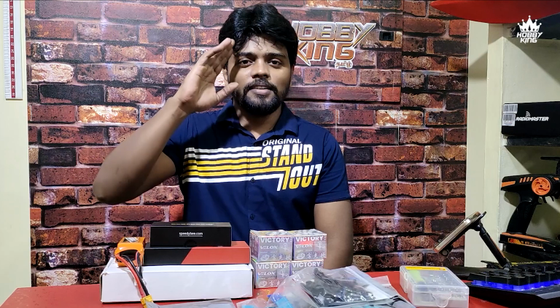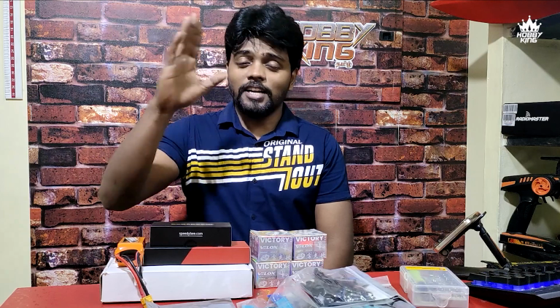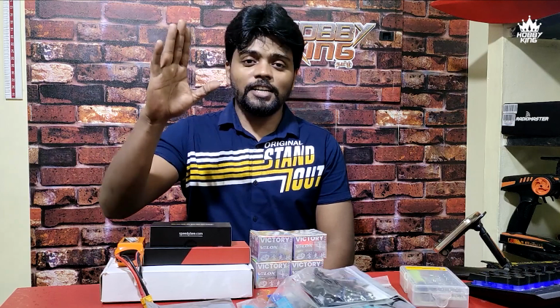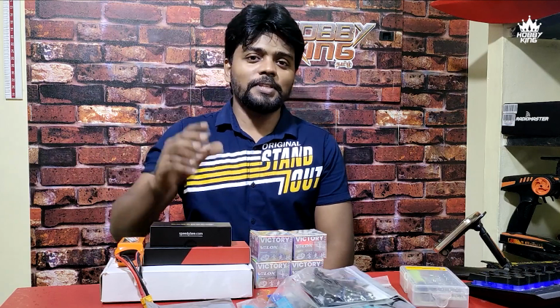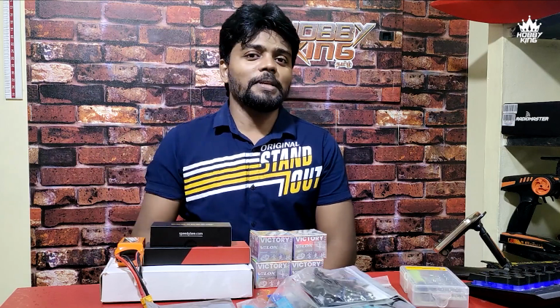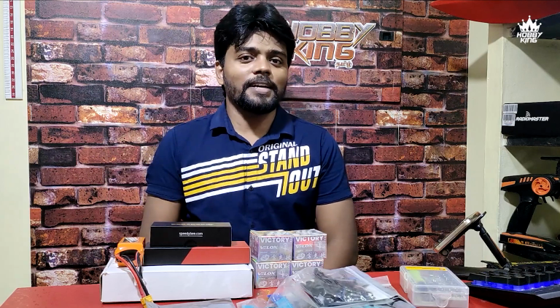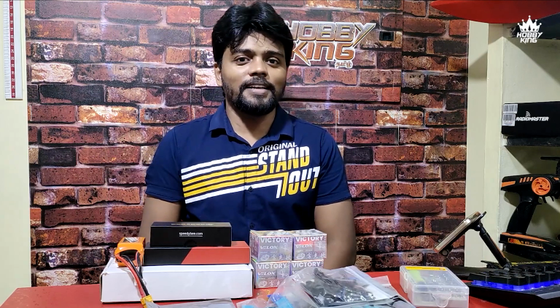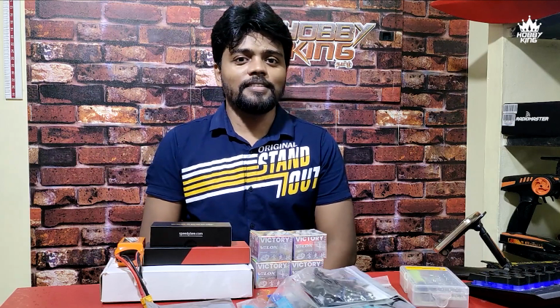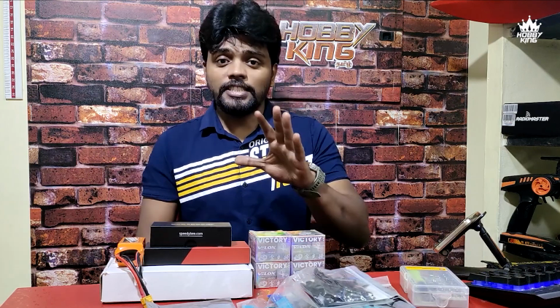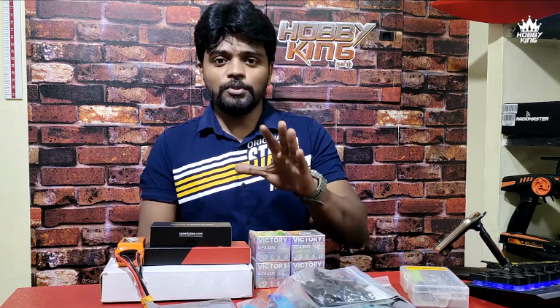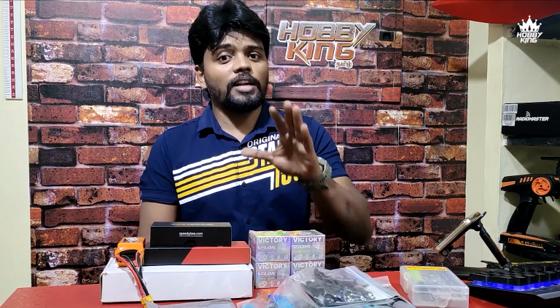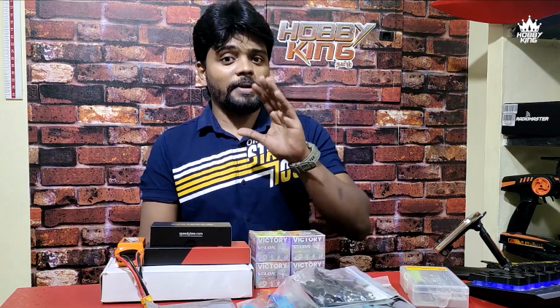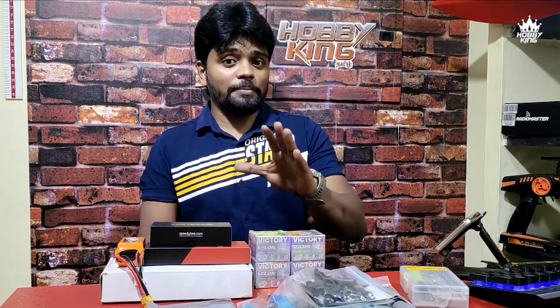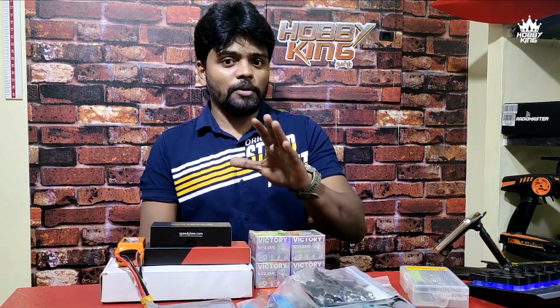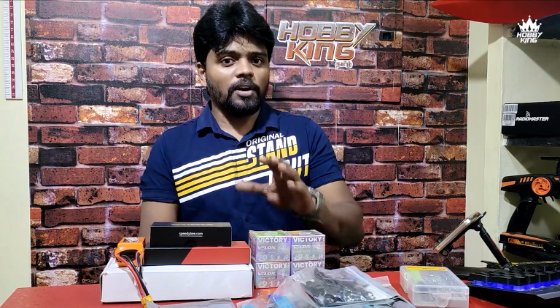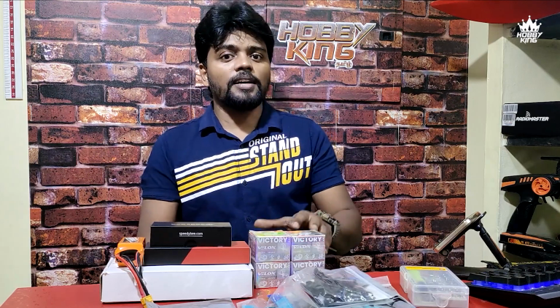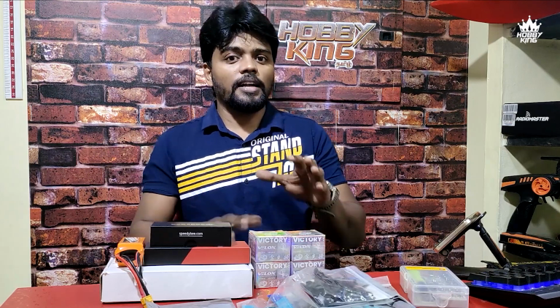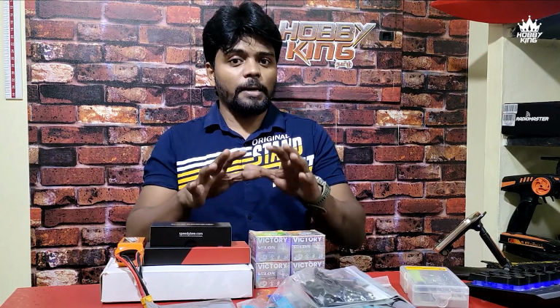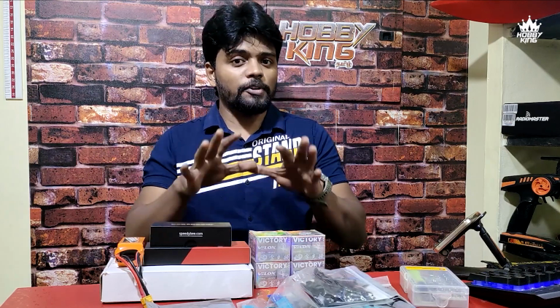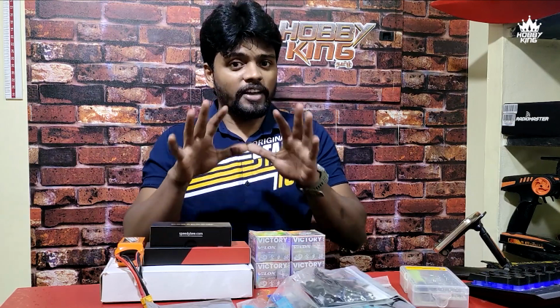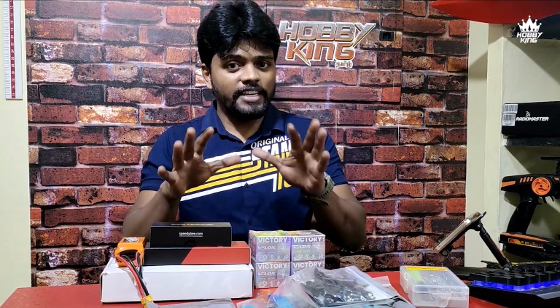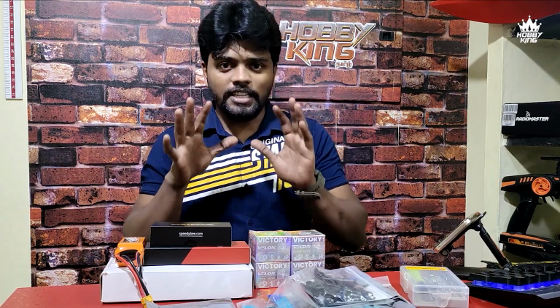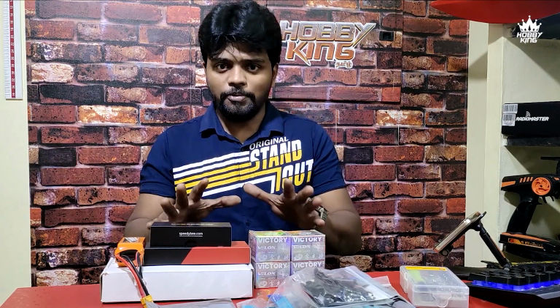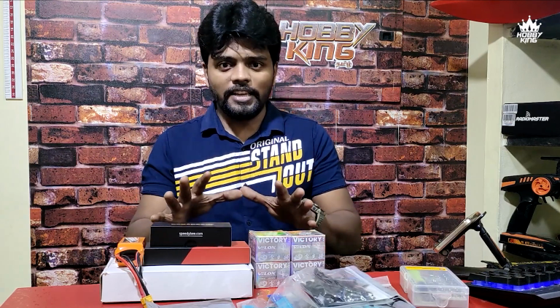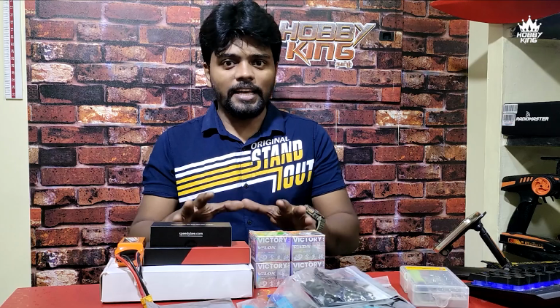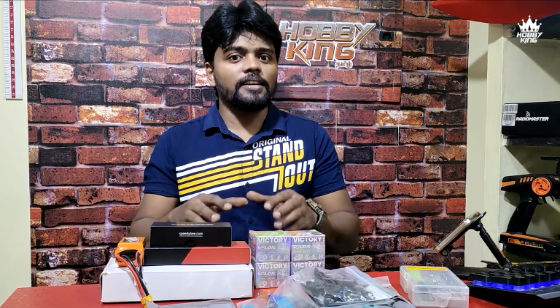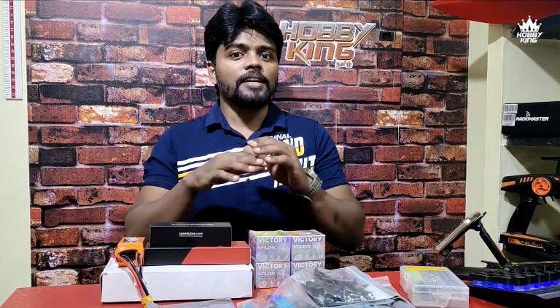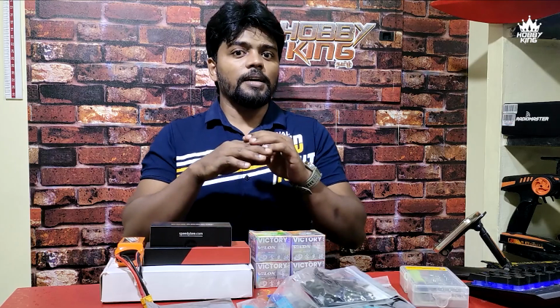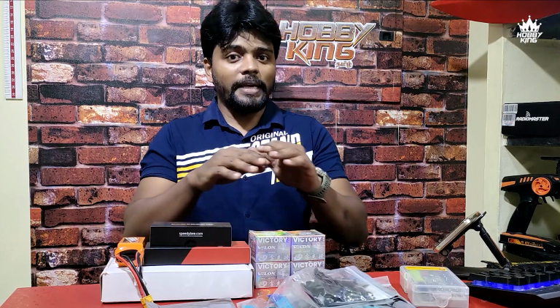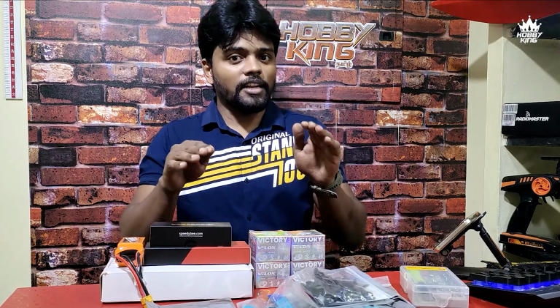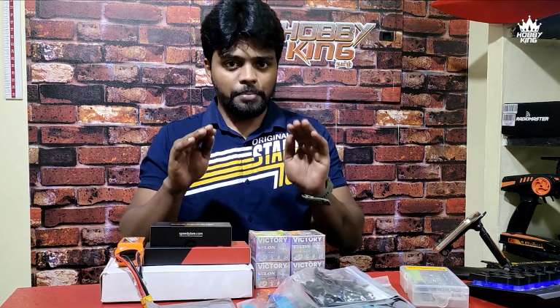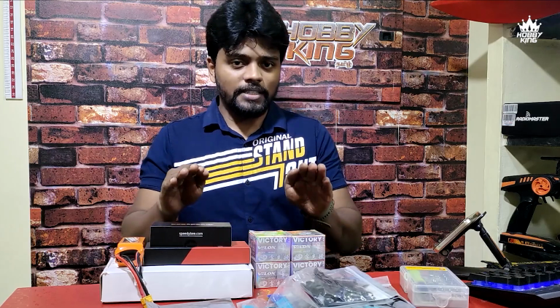My name is Tamil. In the first episode, we will talk about our 5-inch FPV main parts.